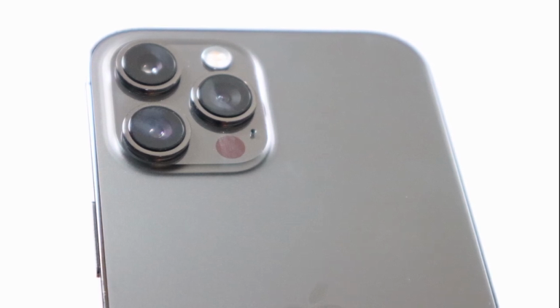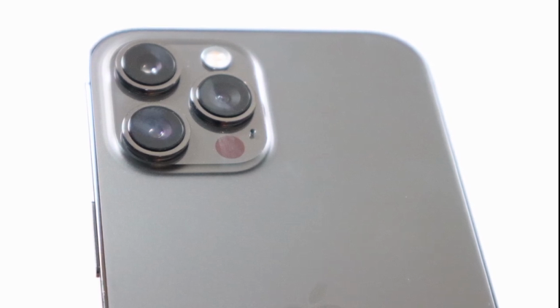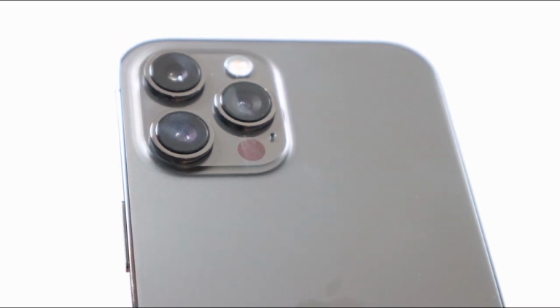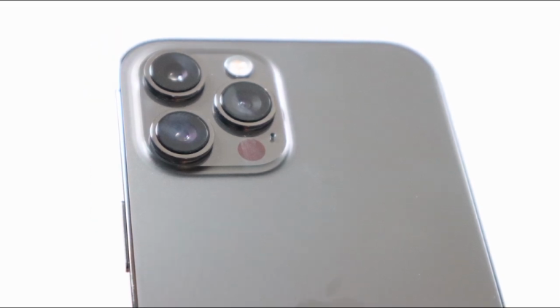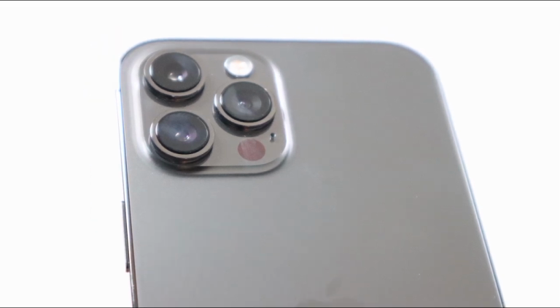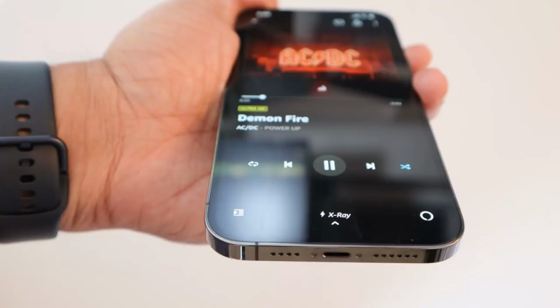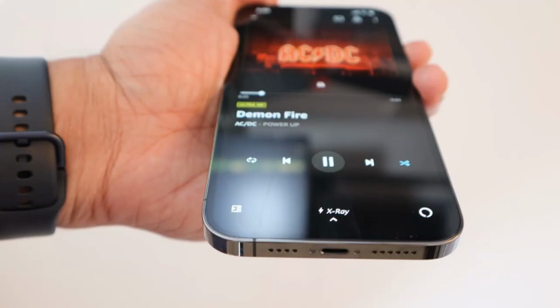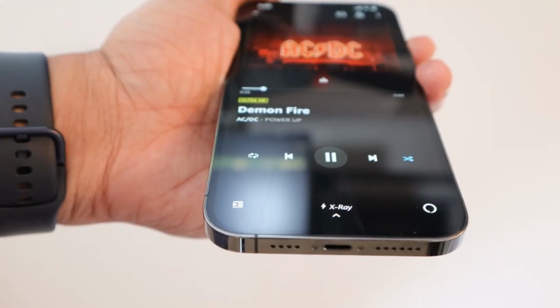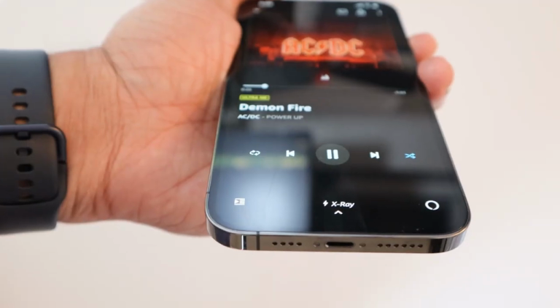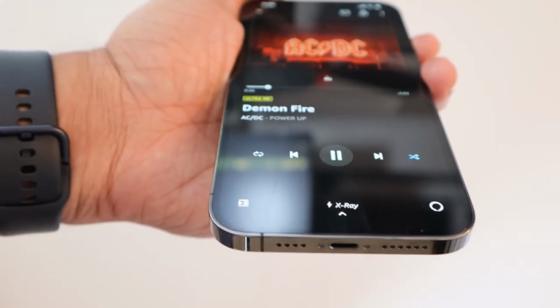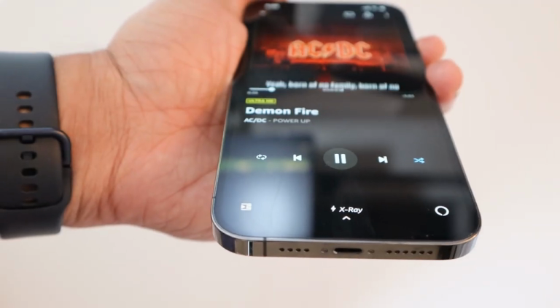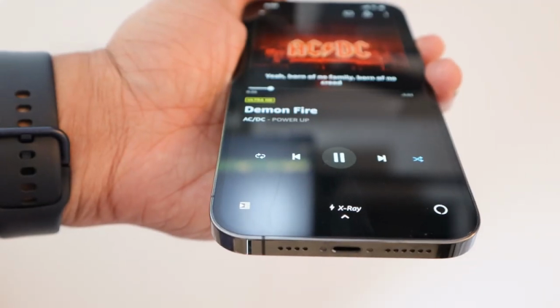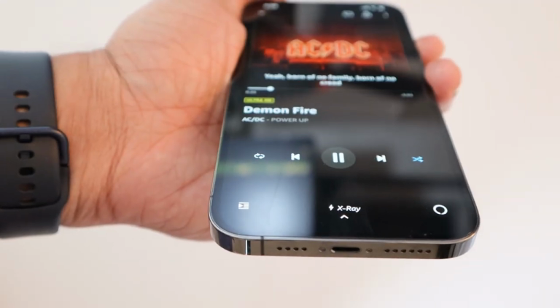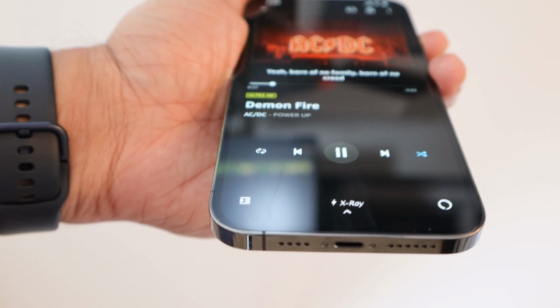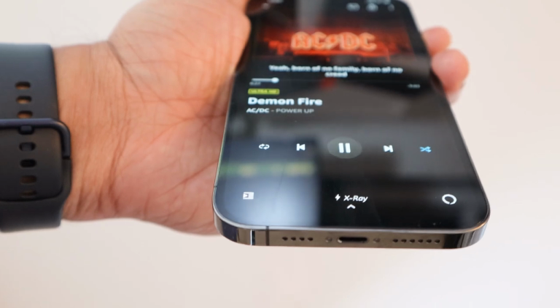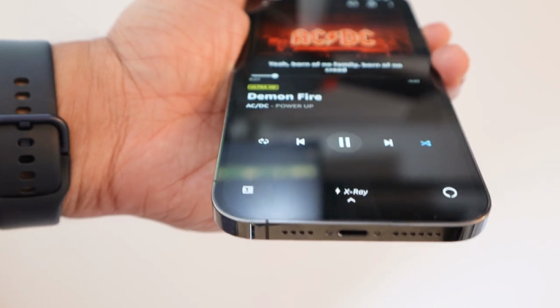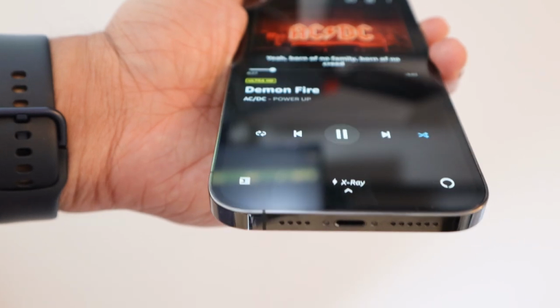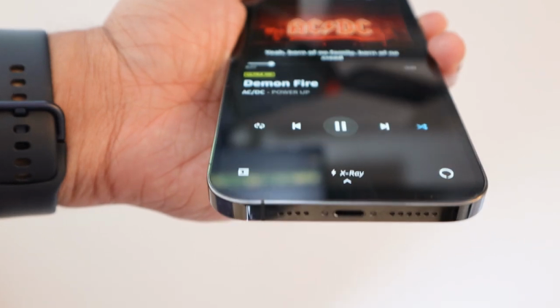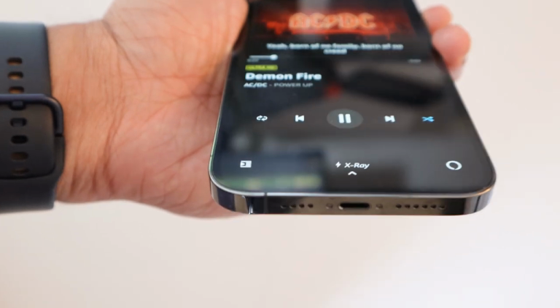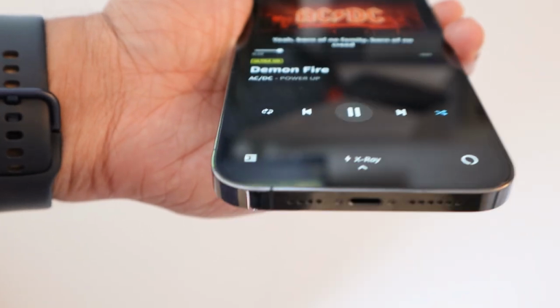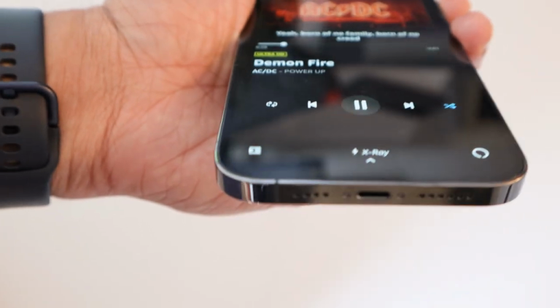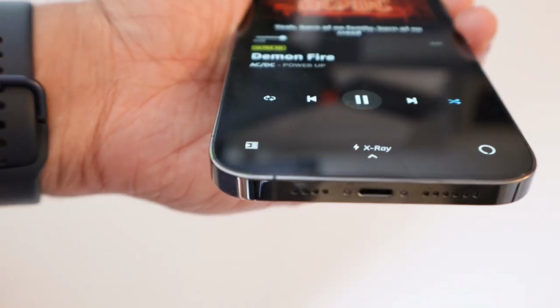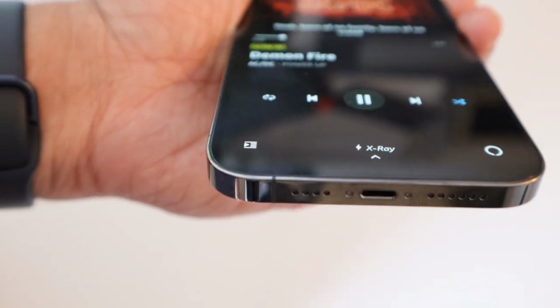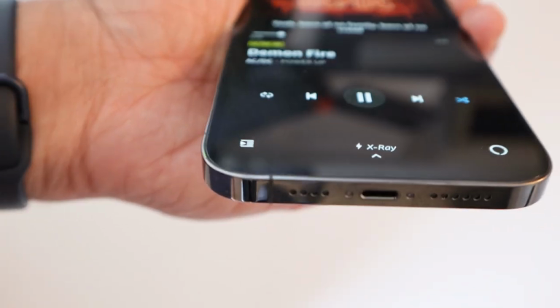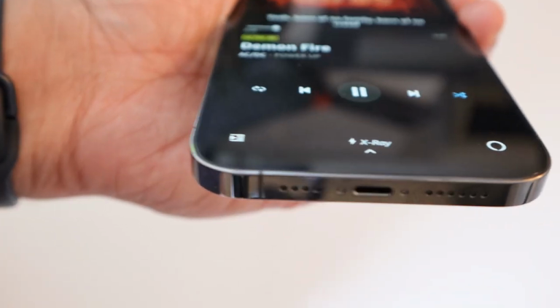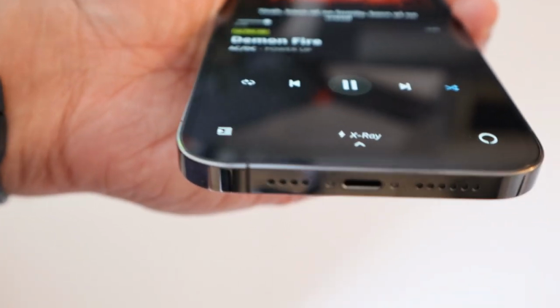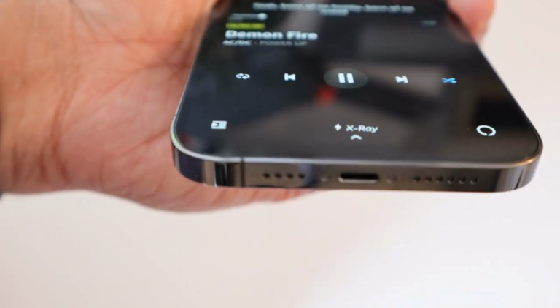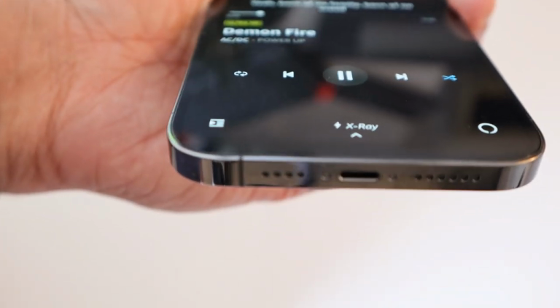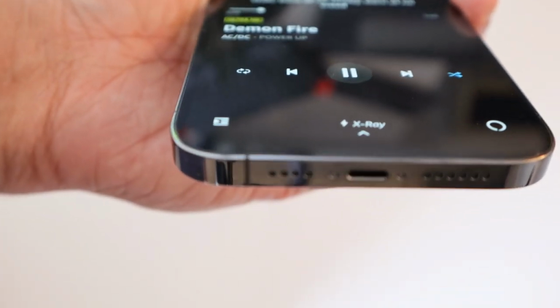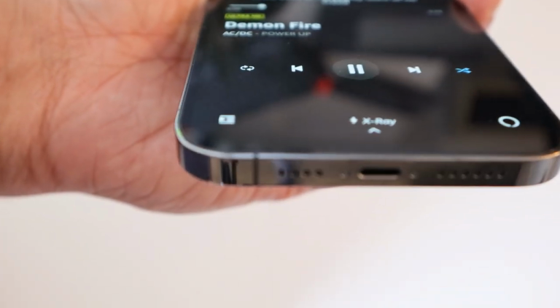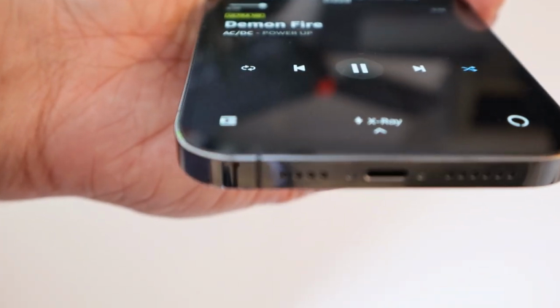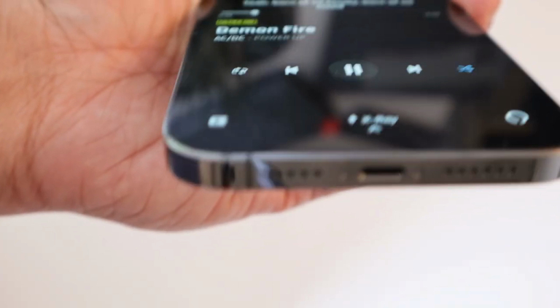And the speakers are loud enough — so loud that you can play this inside your bedroom and it actually fills the room.